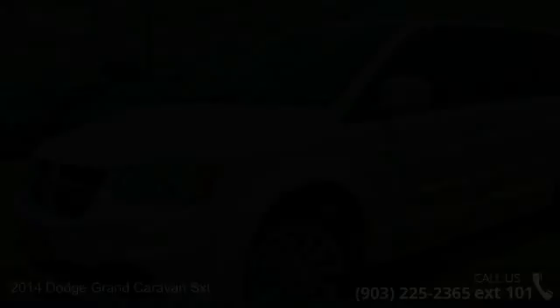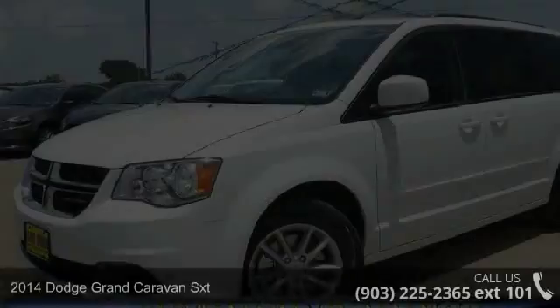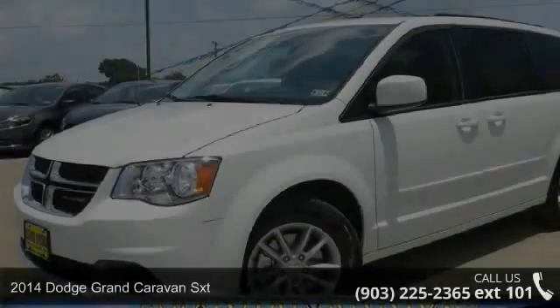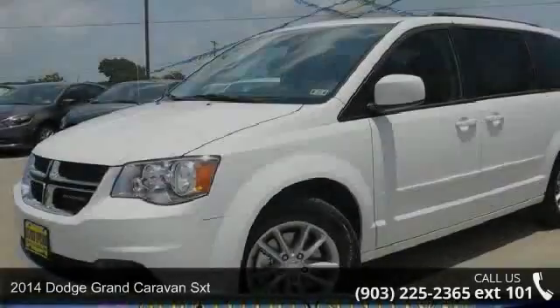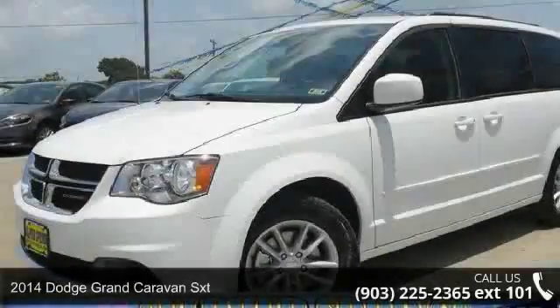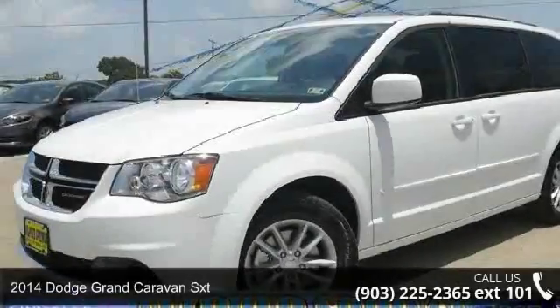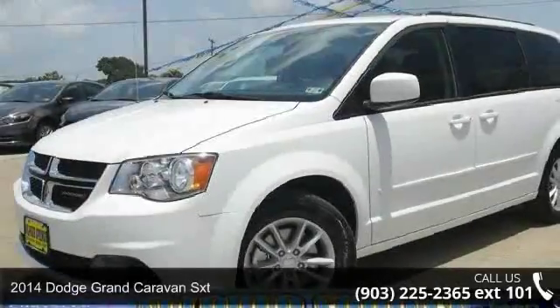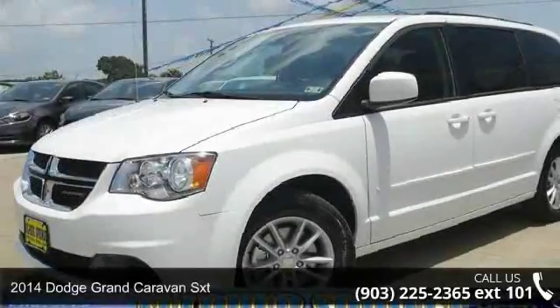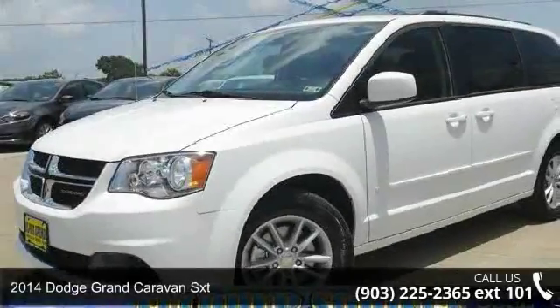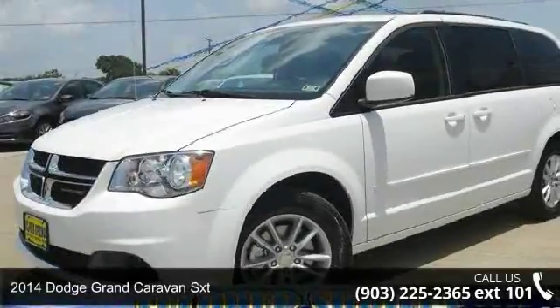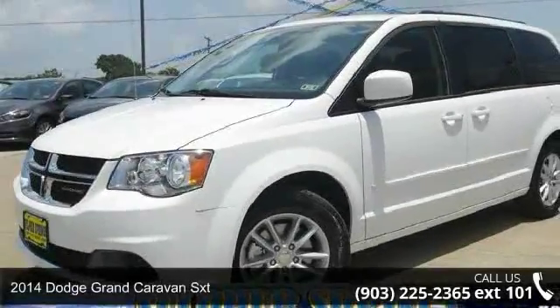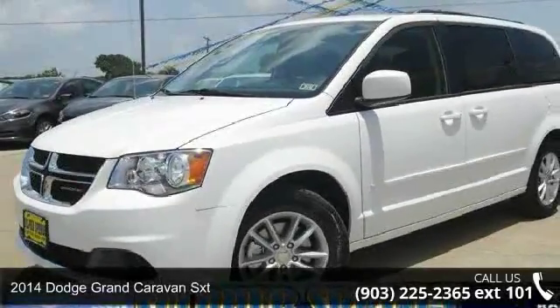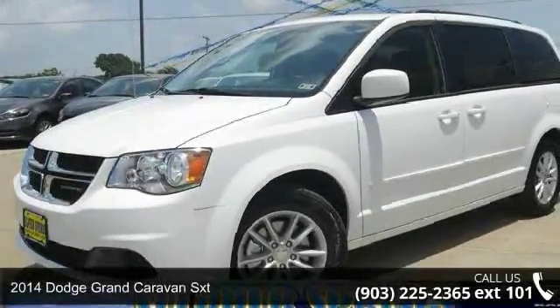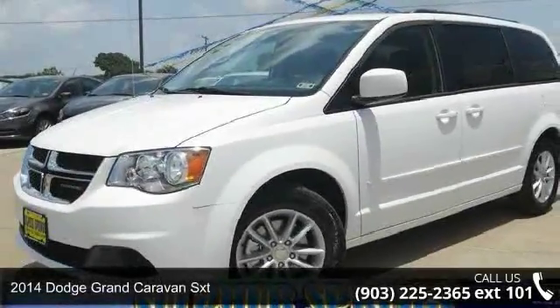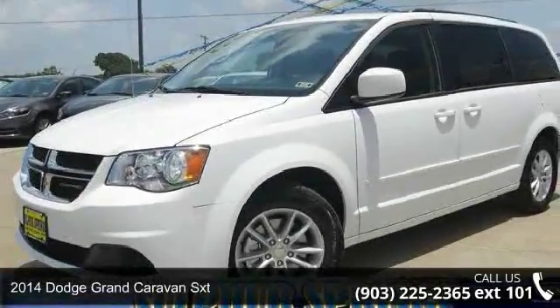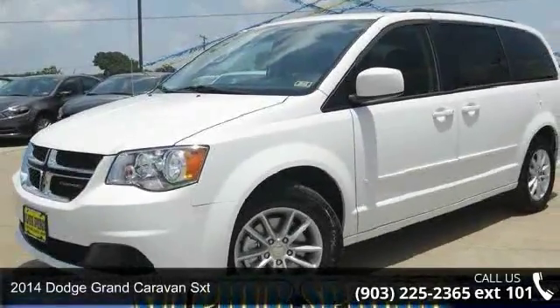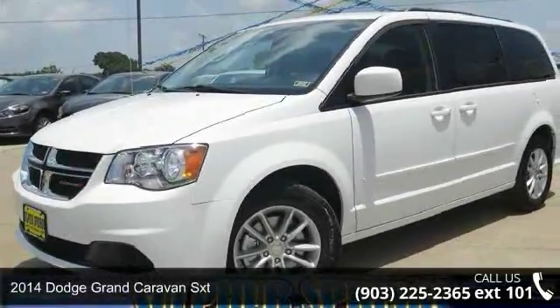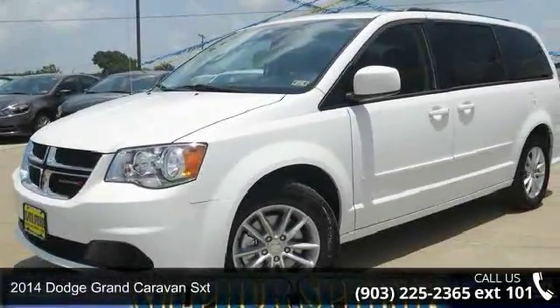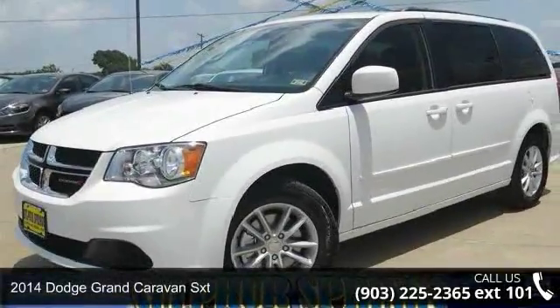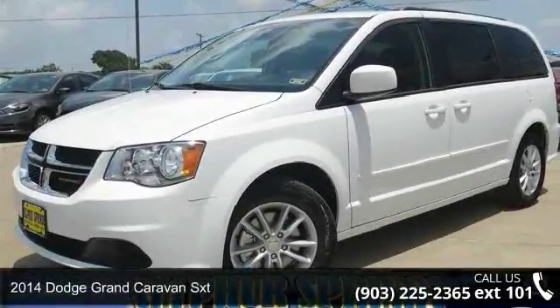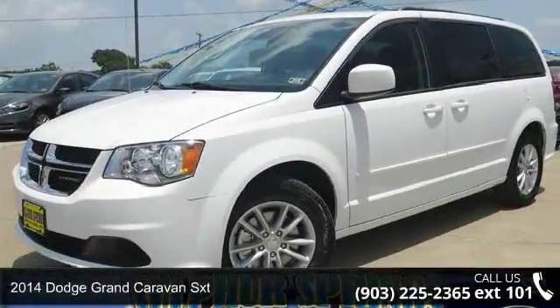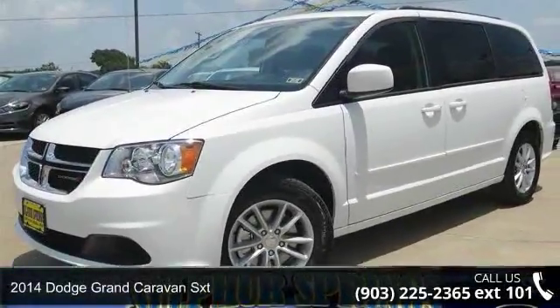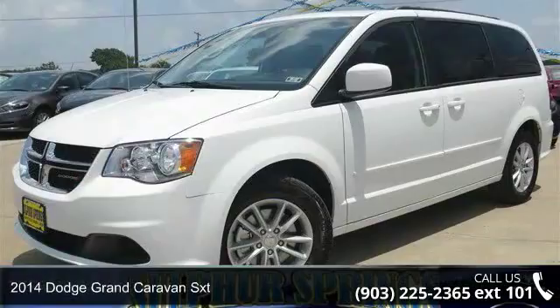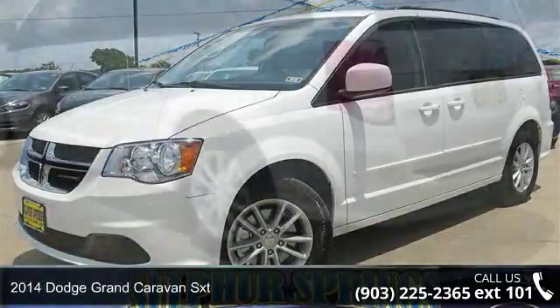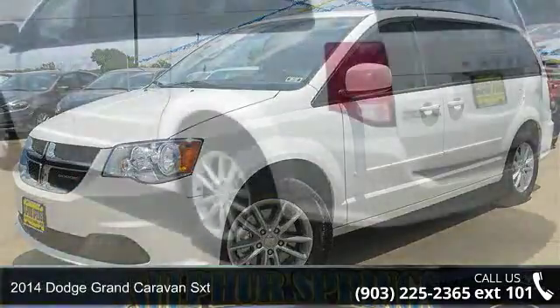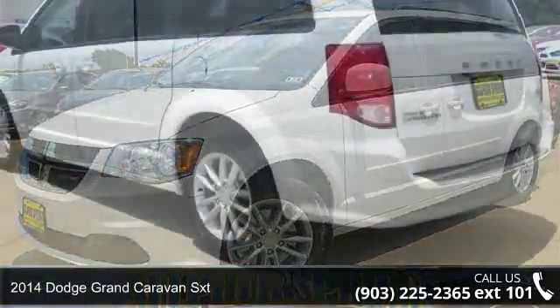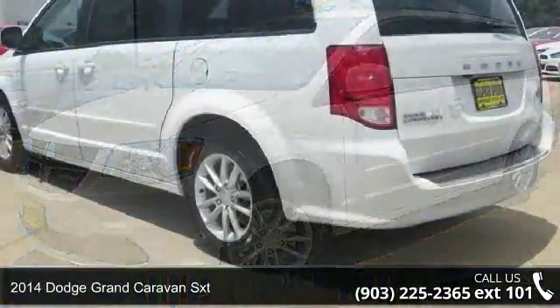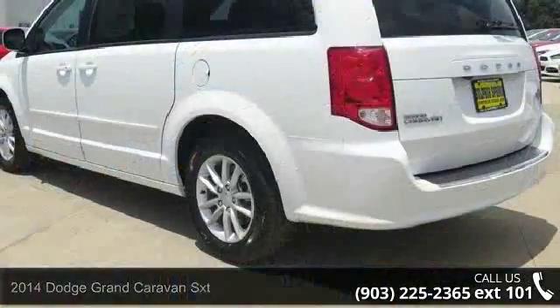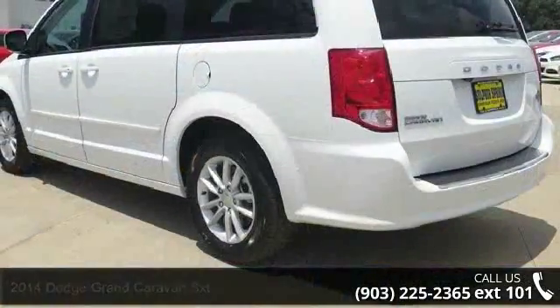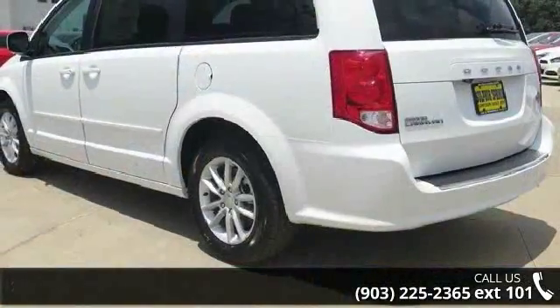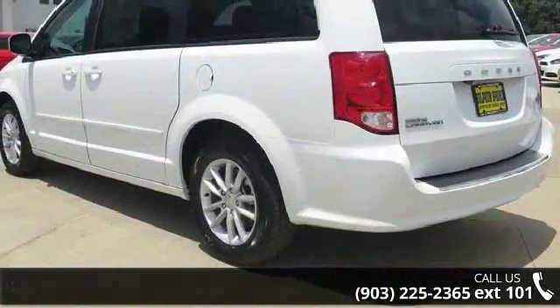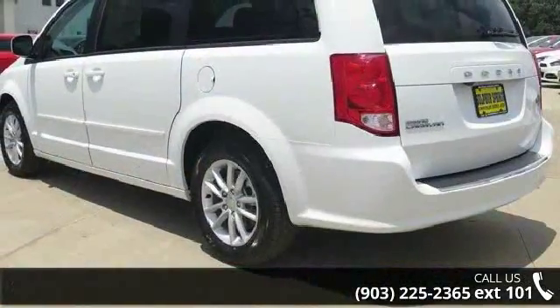Imagine yourself in this 2014 Dodge Grand Caravan SXT. This may be the set of wheels you've been looking for.